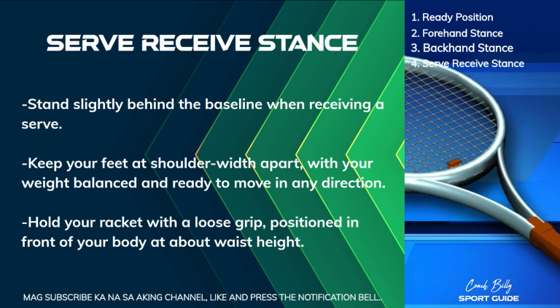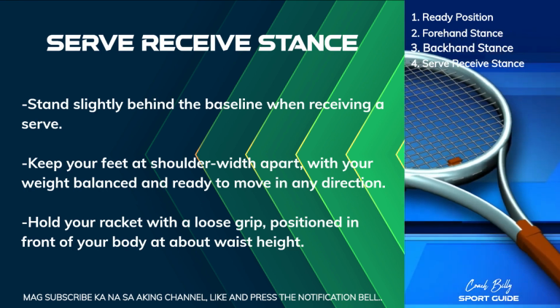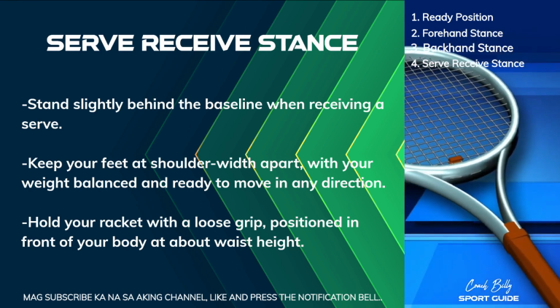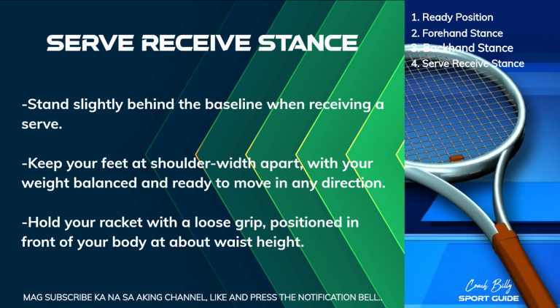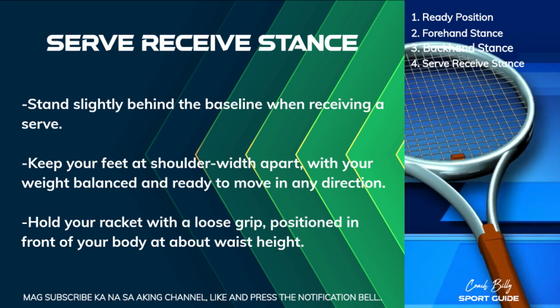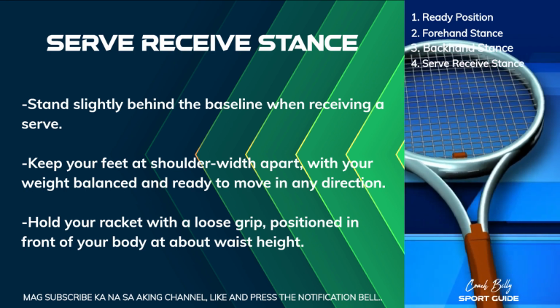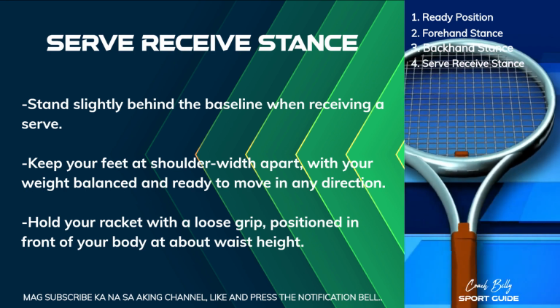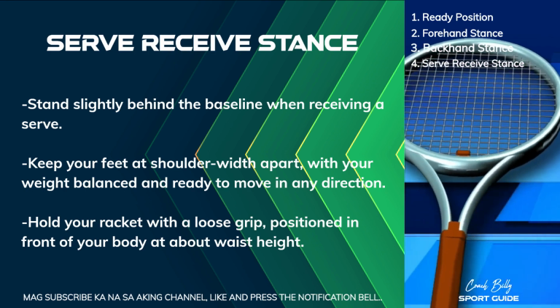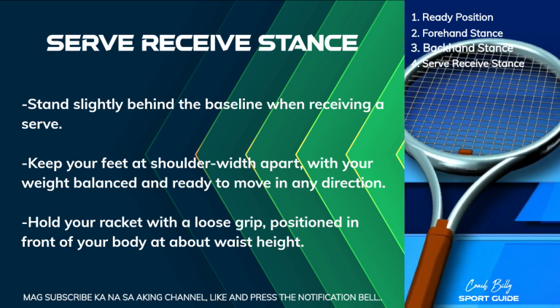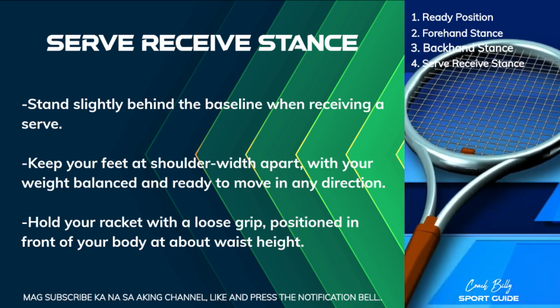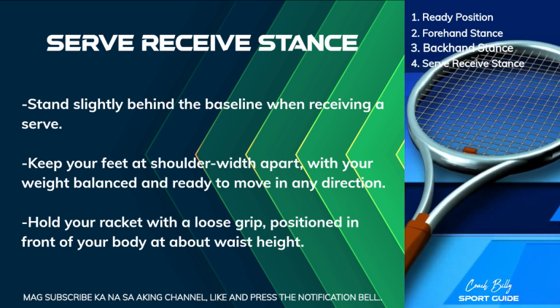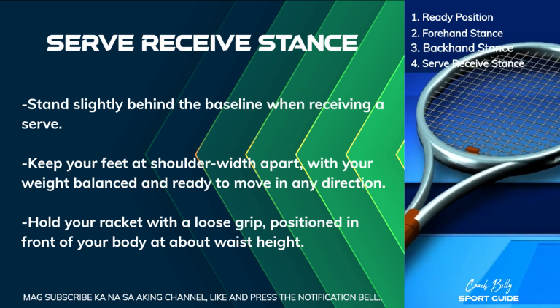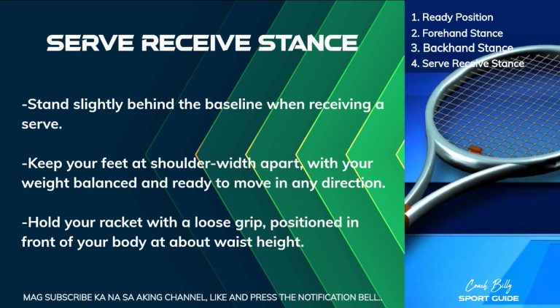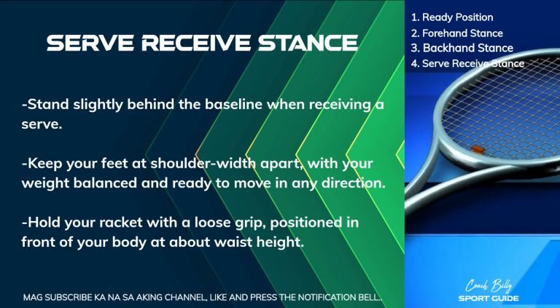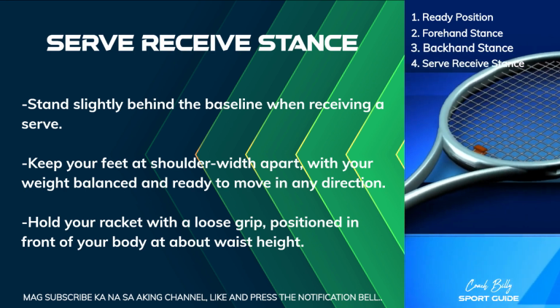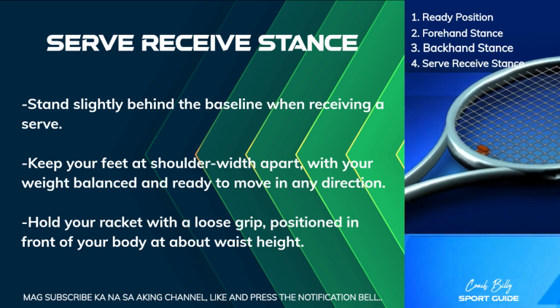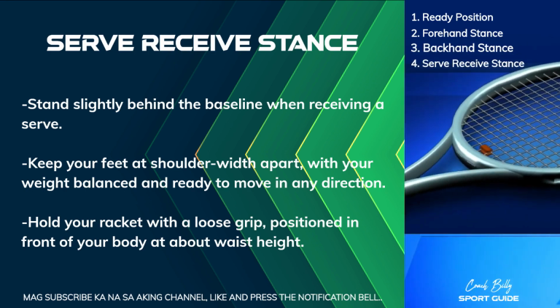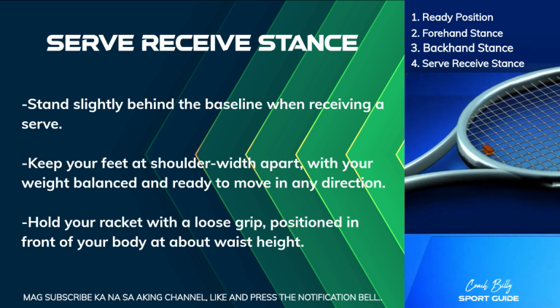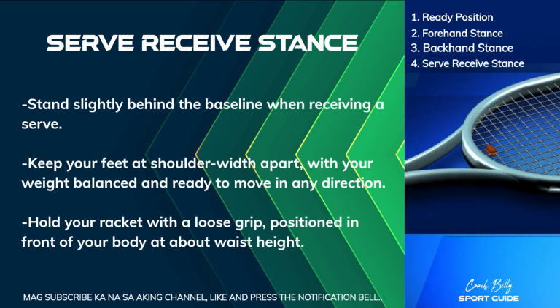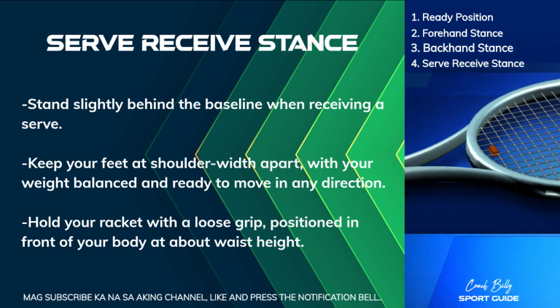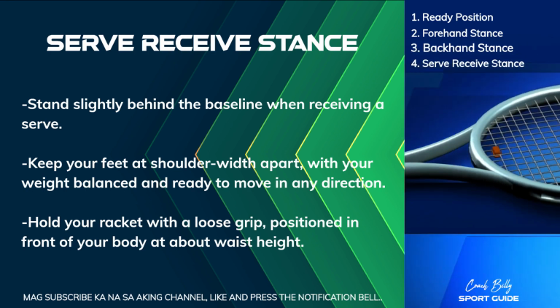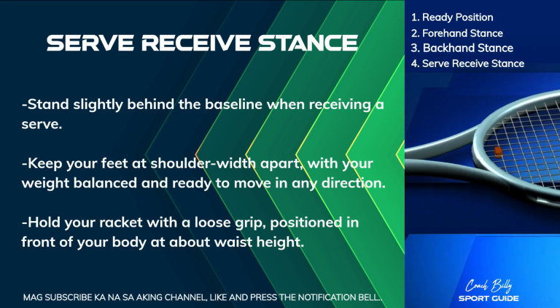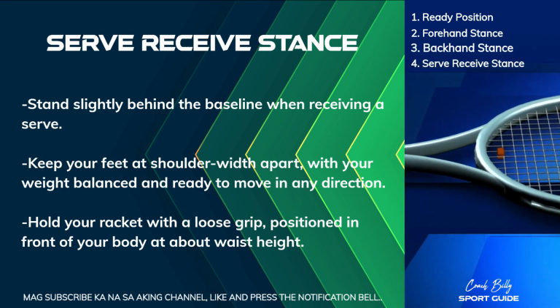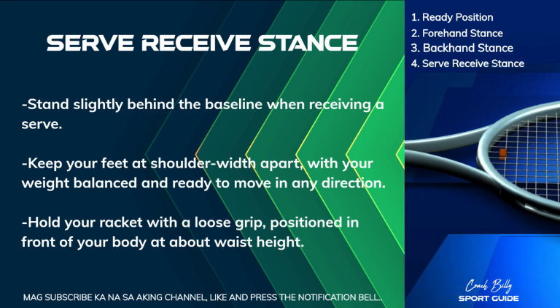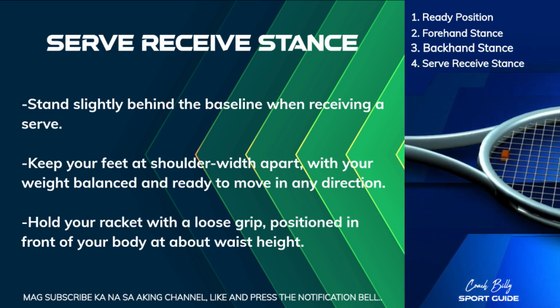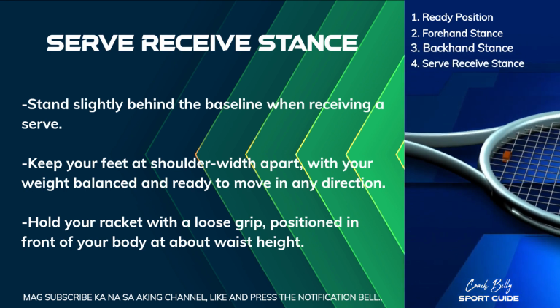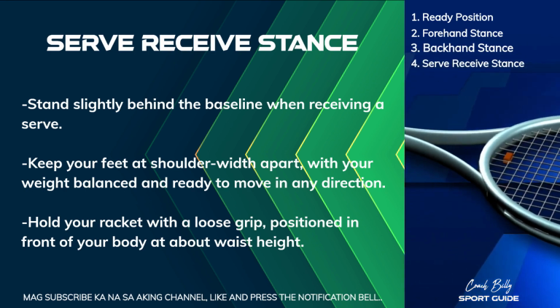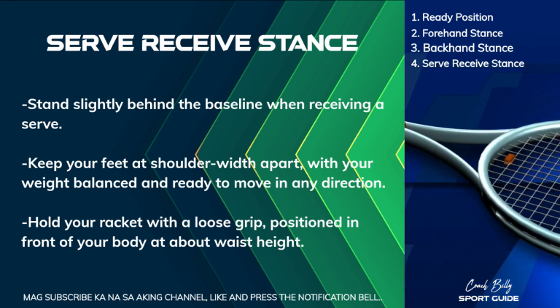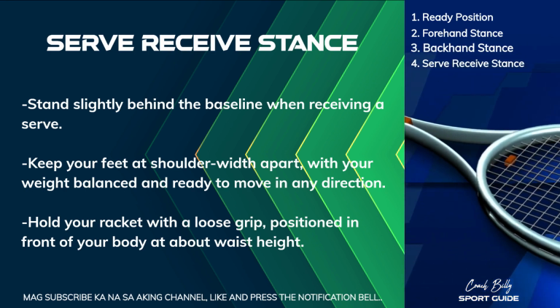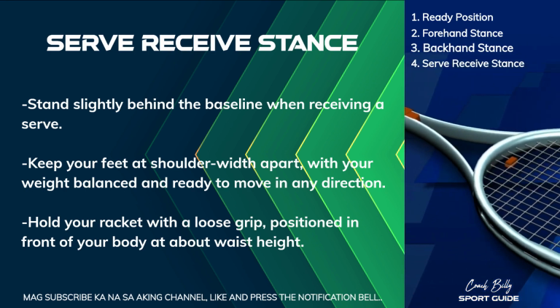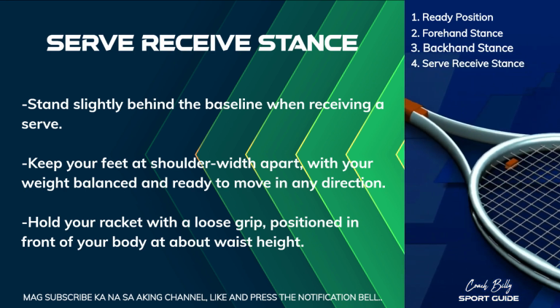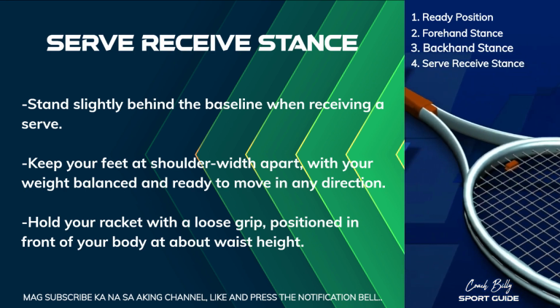Hold your racket with a loose grip, positioned in front of your body at about waist height.